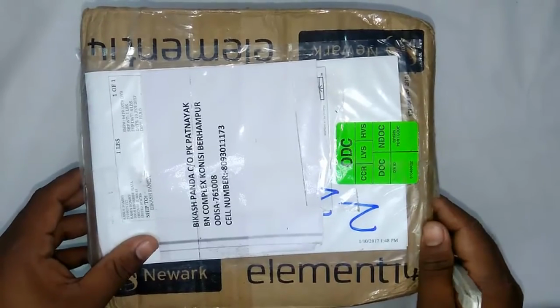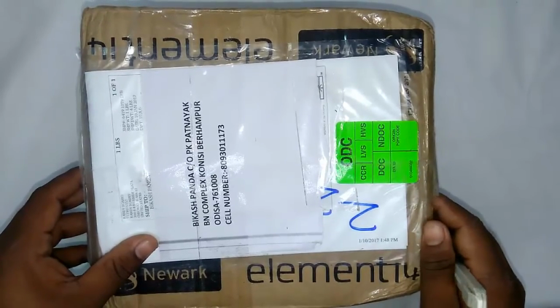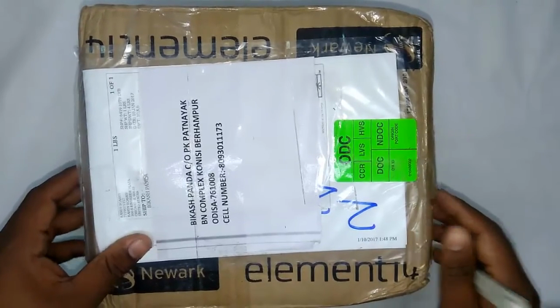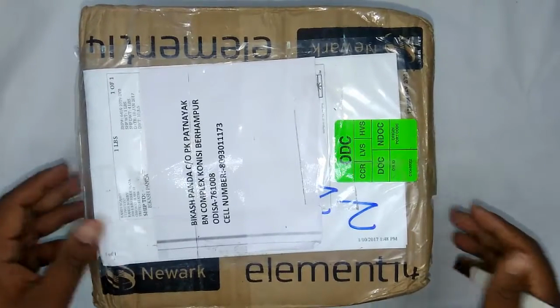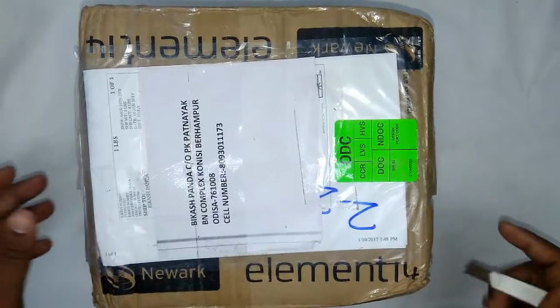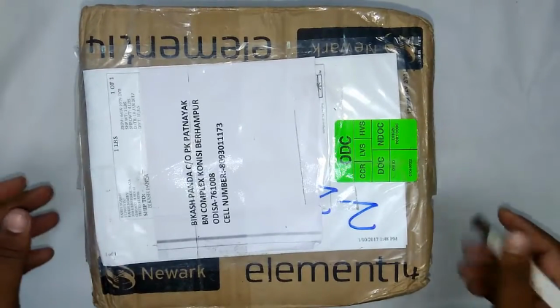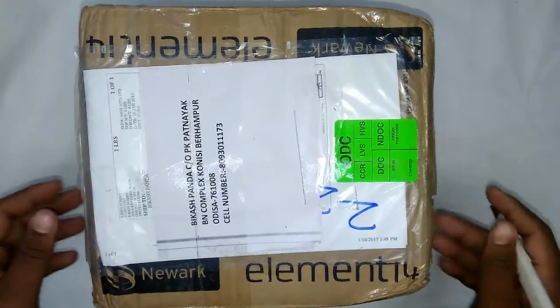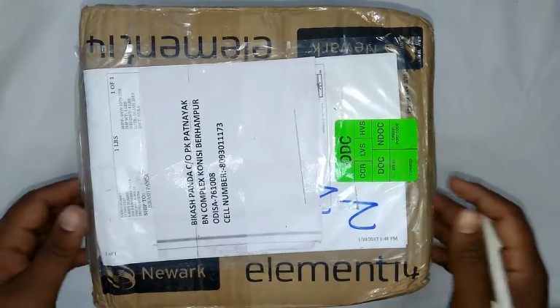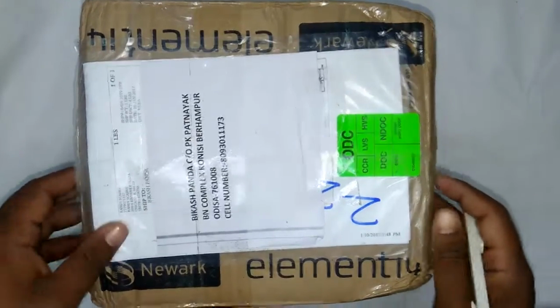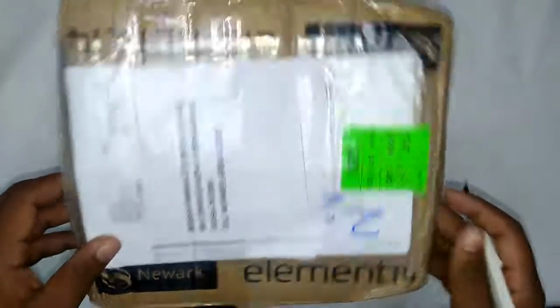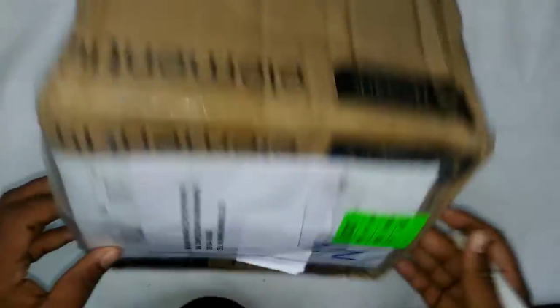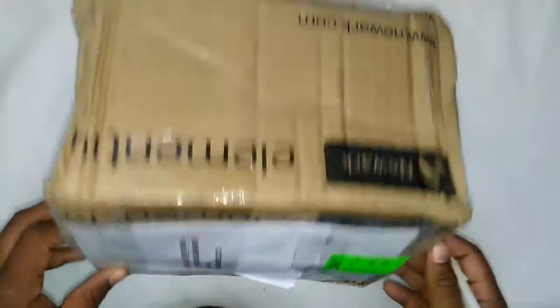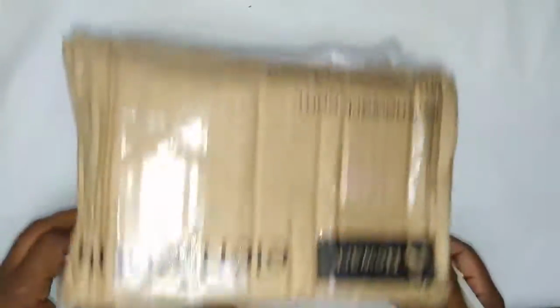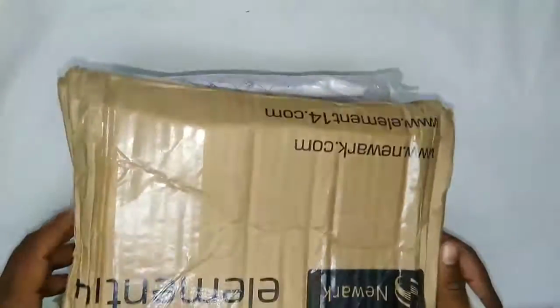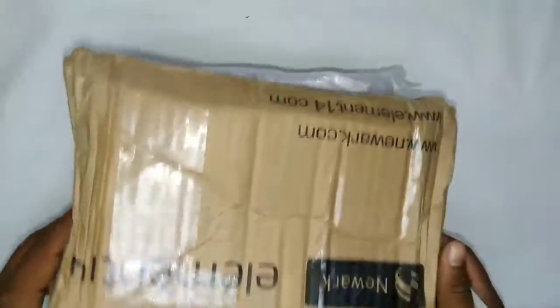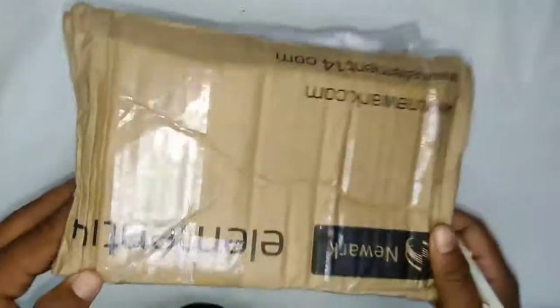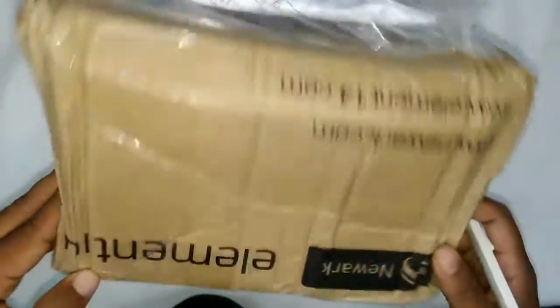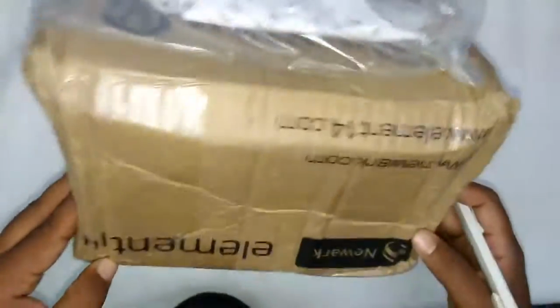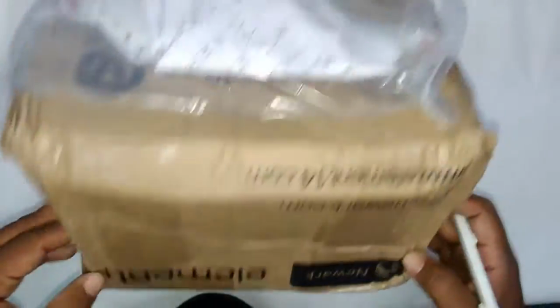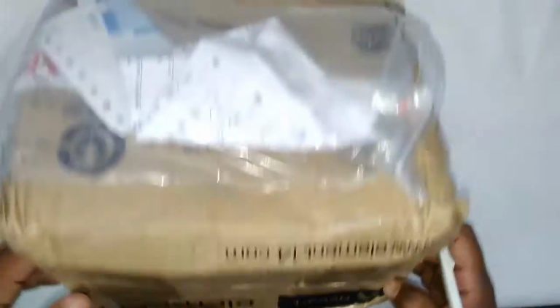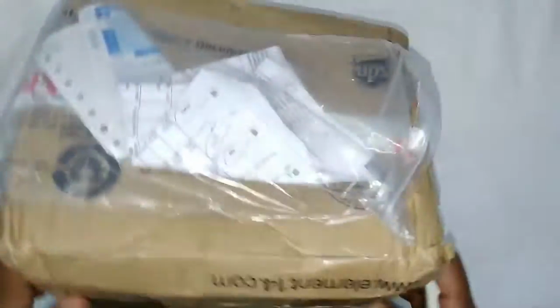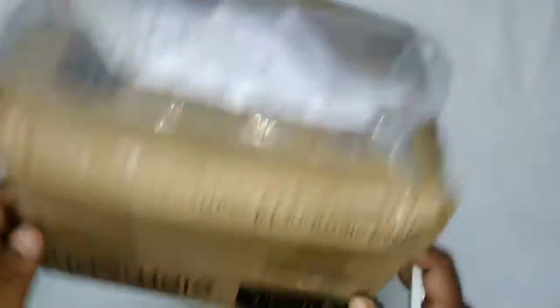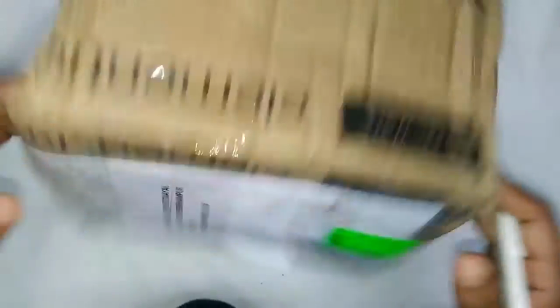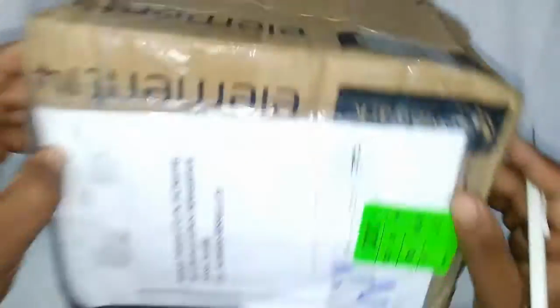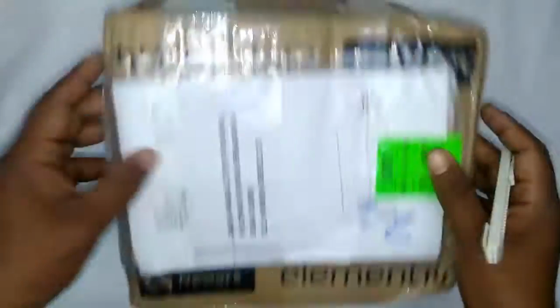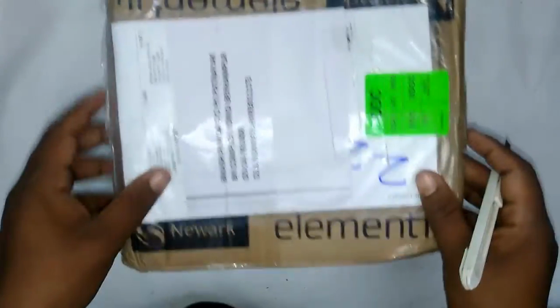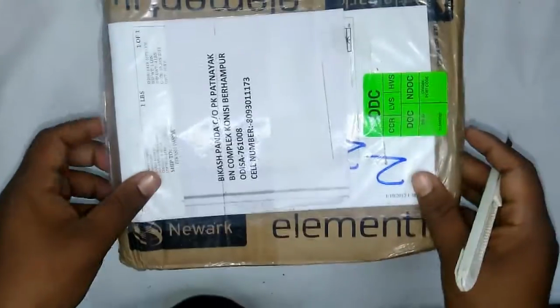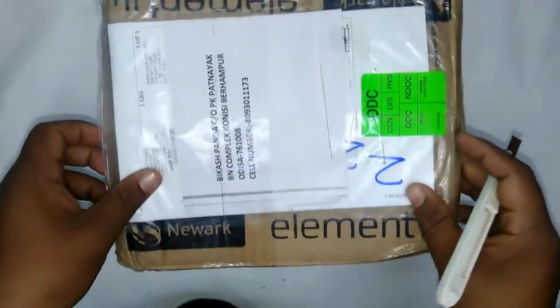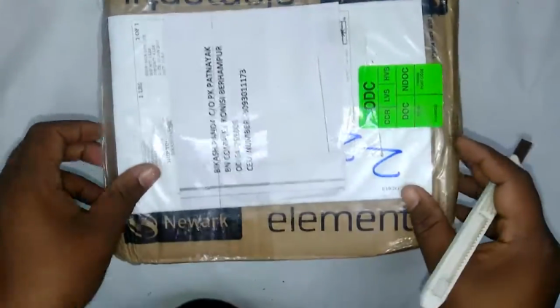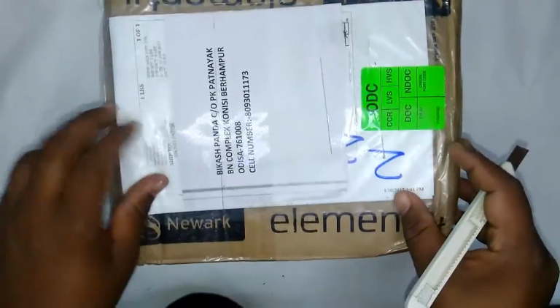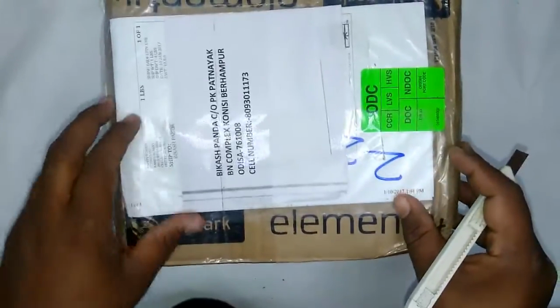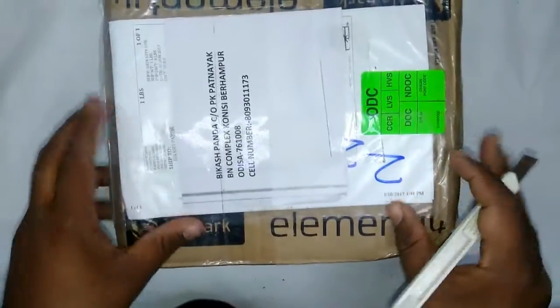Hey guys, Vikas over here. This is the packet that I have received from Element Footage. Let's open it up.